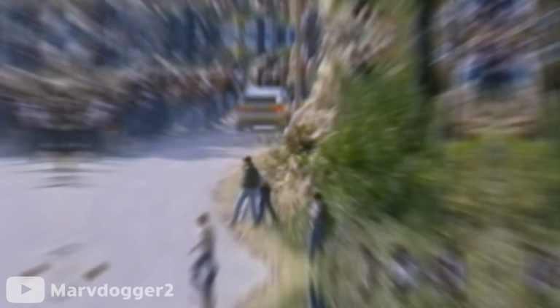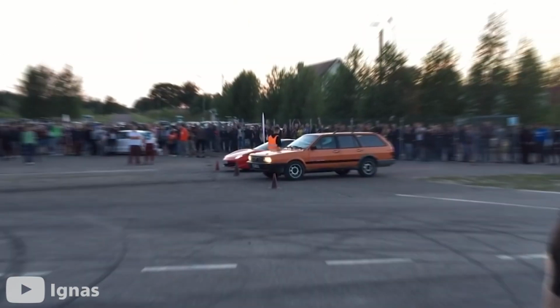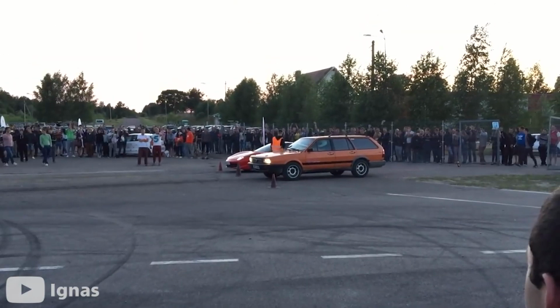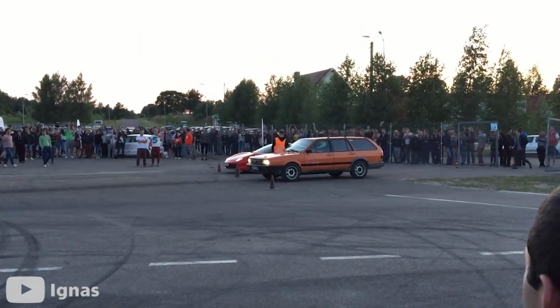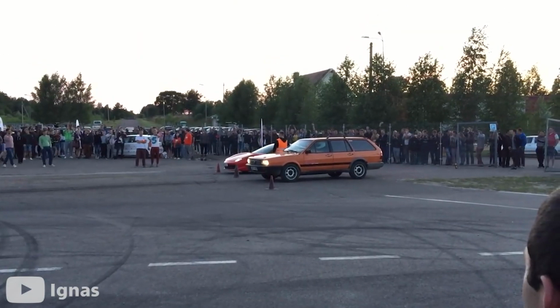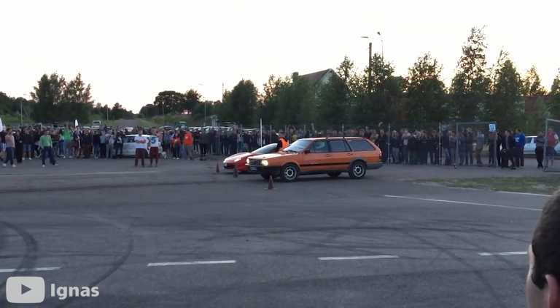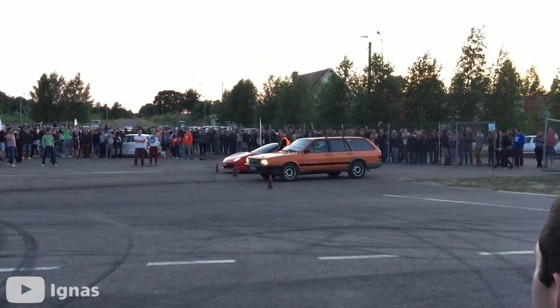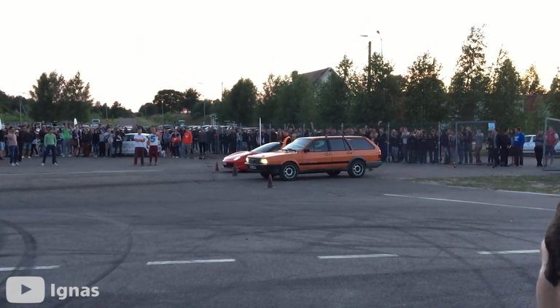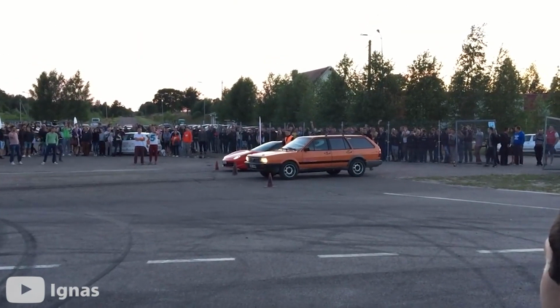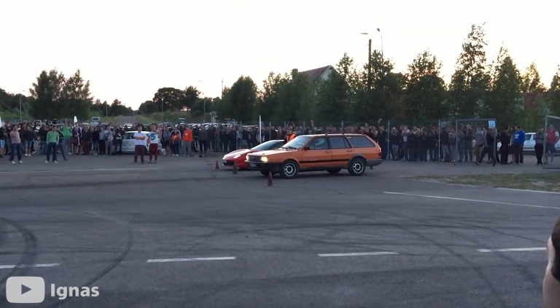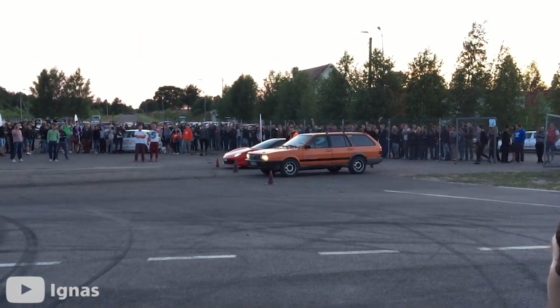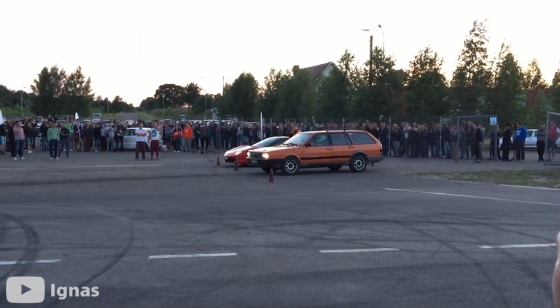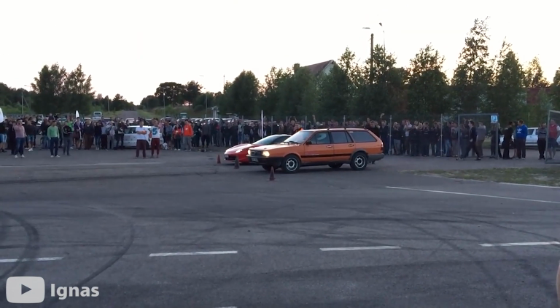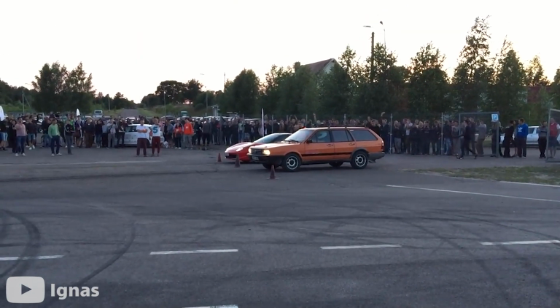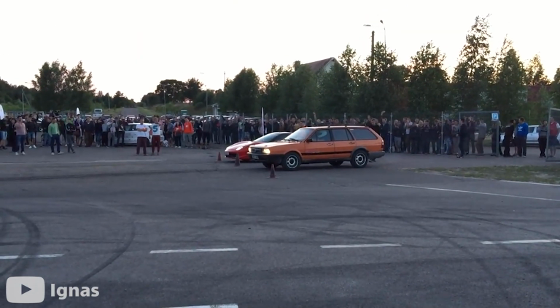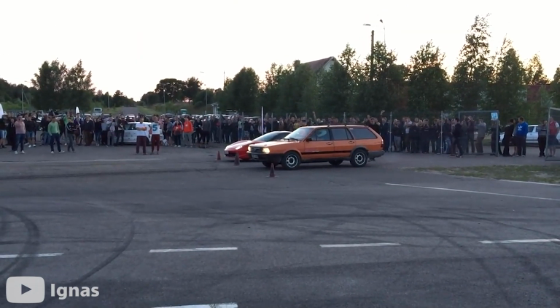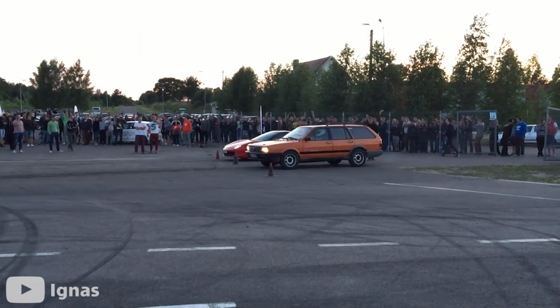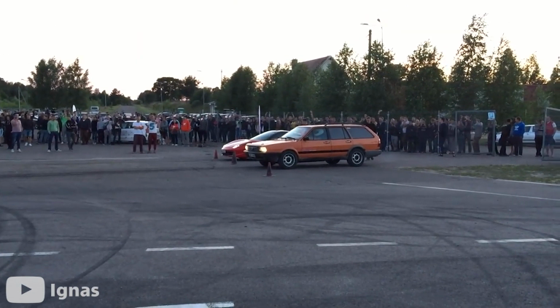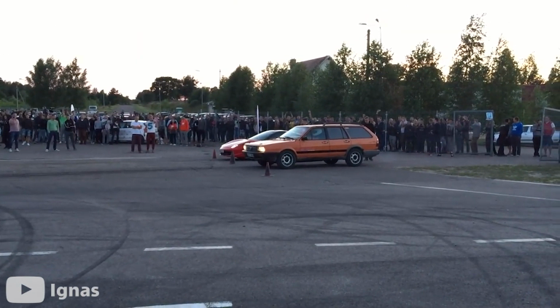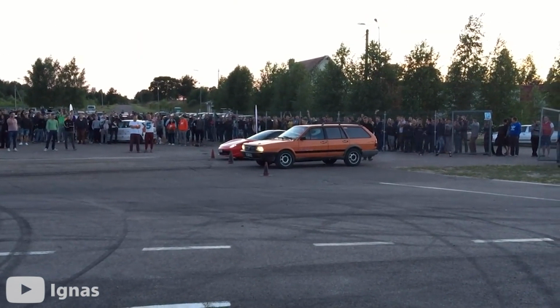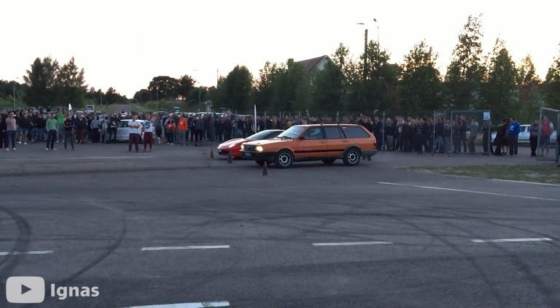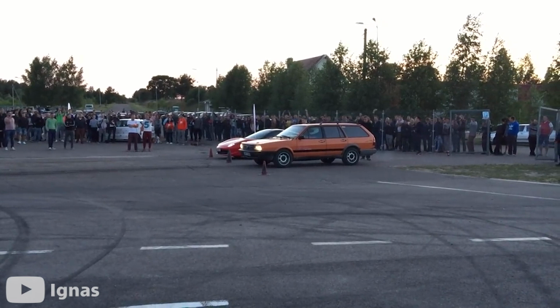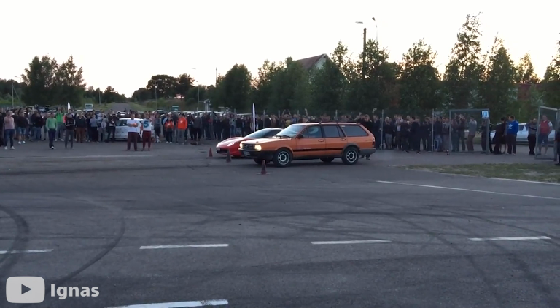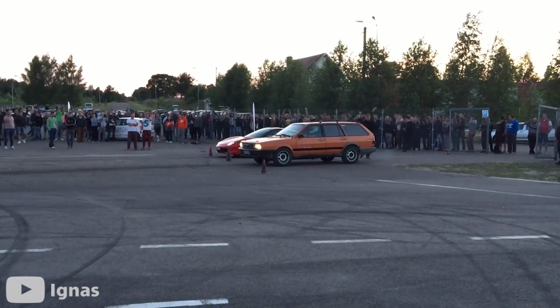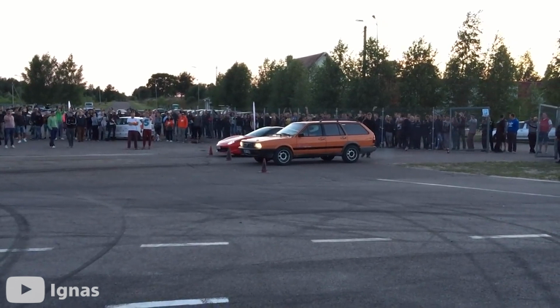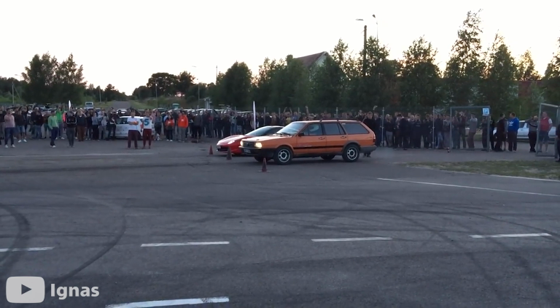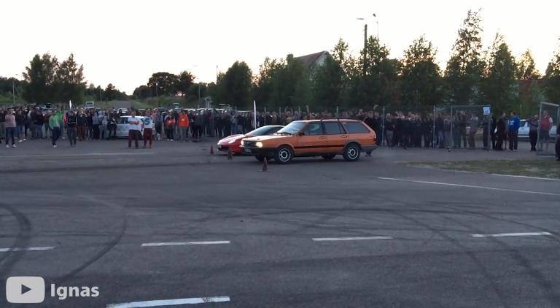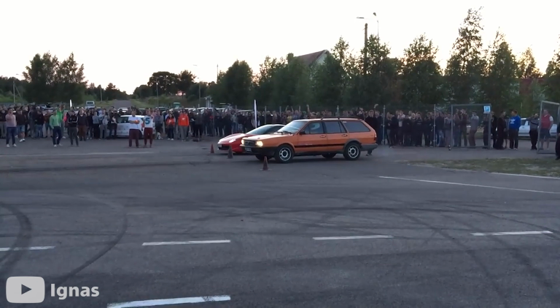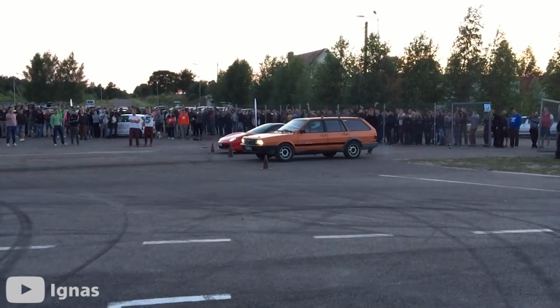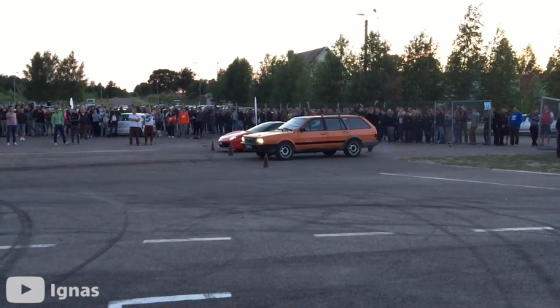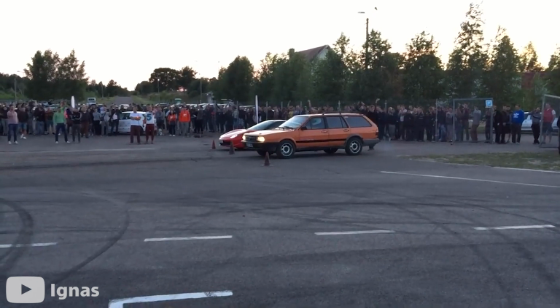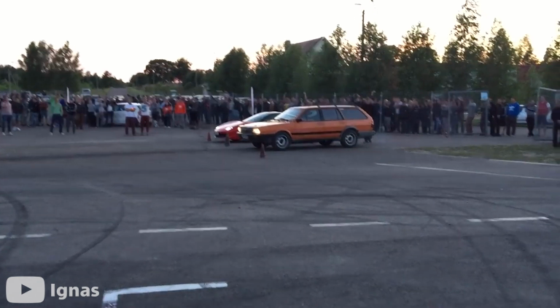Watch as this old VW Passat goes against a Ferrari 458 Italia.